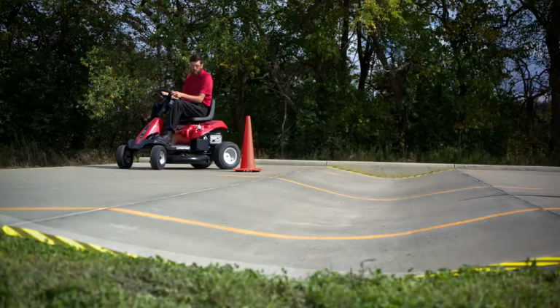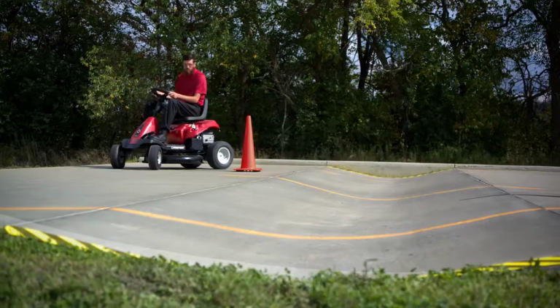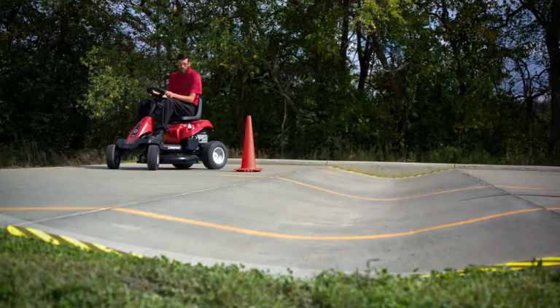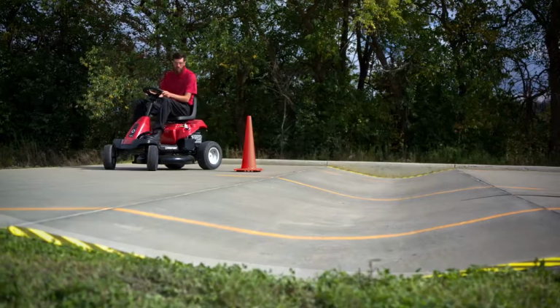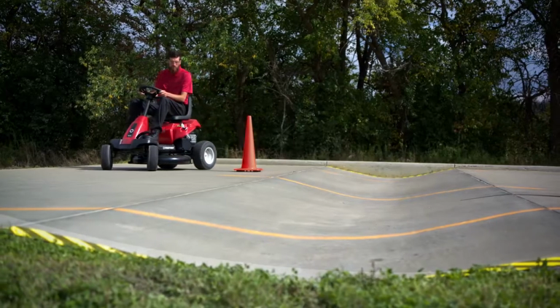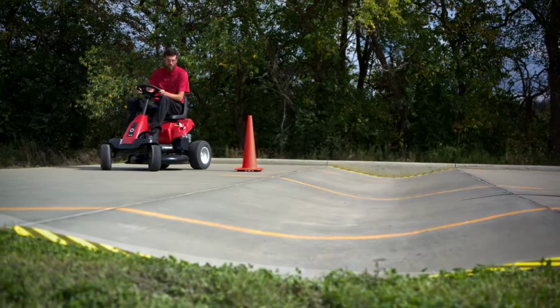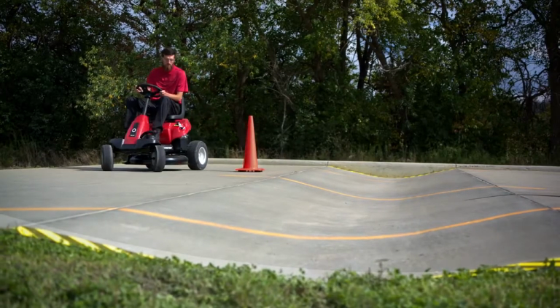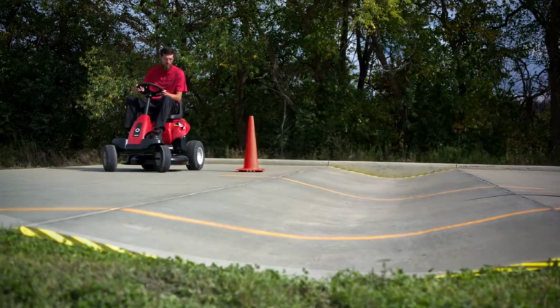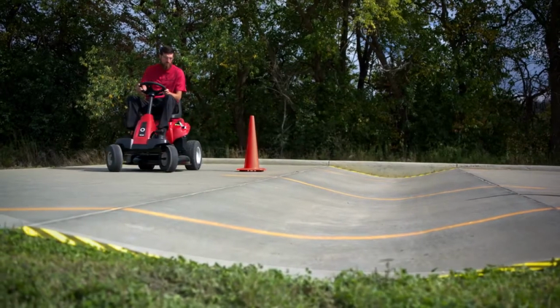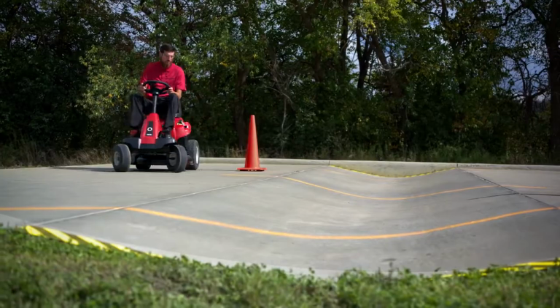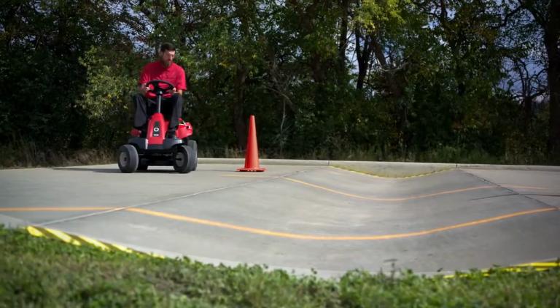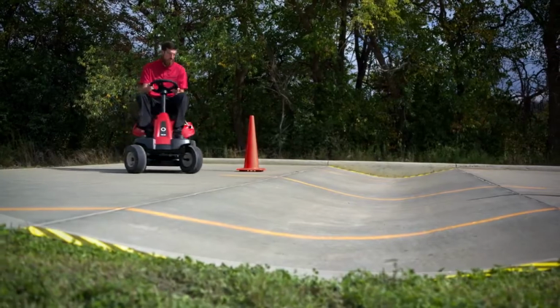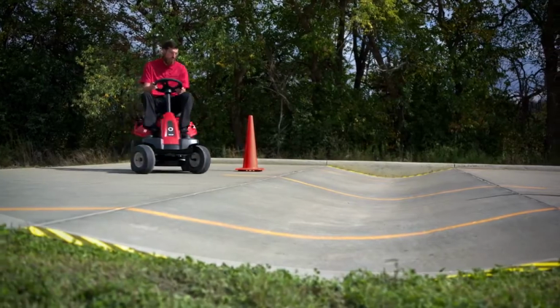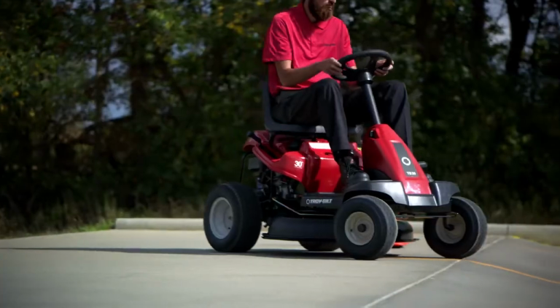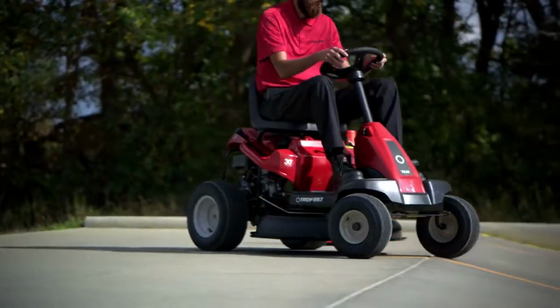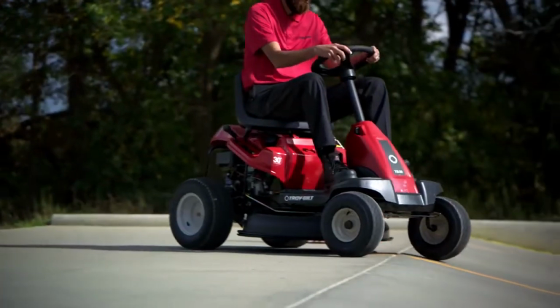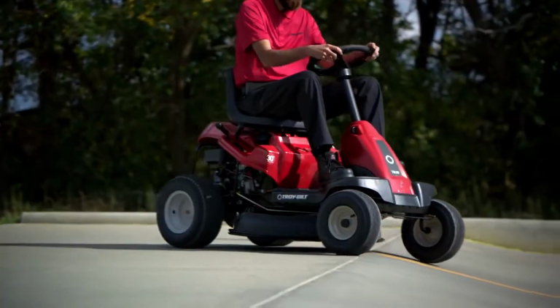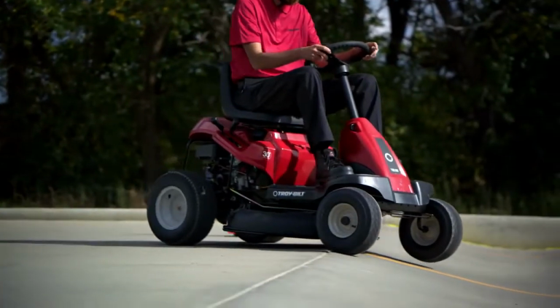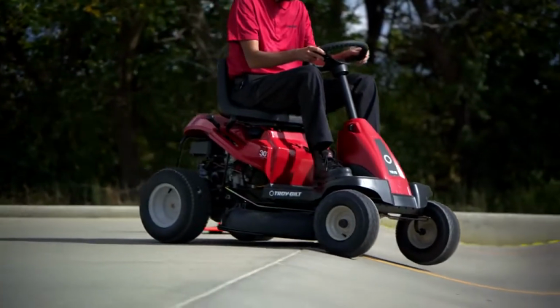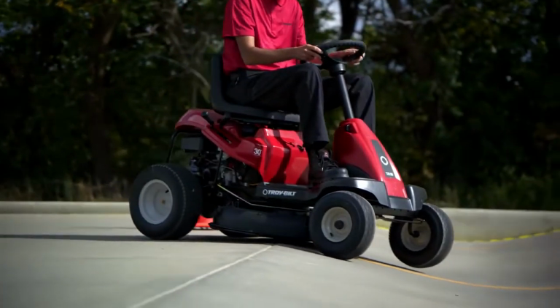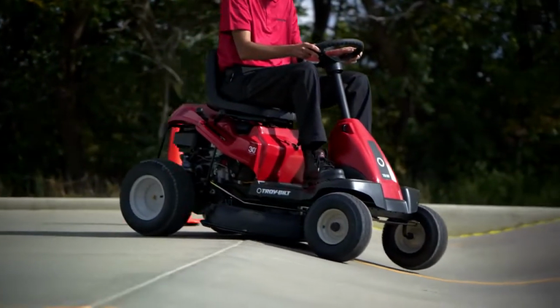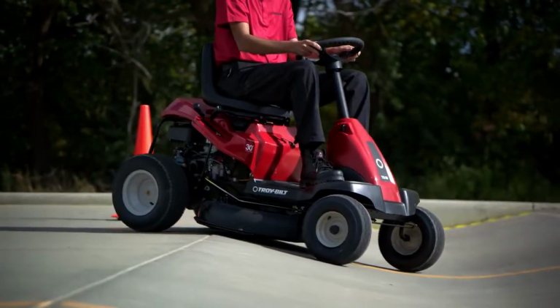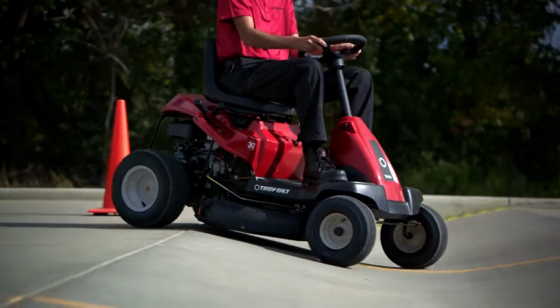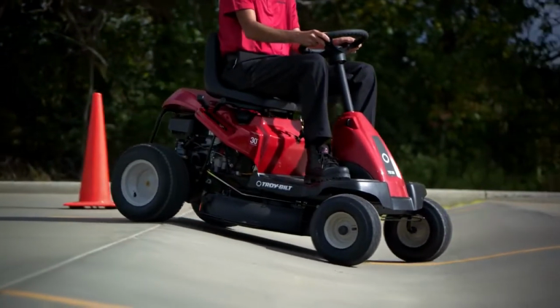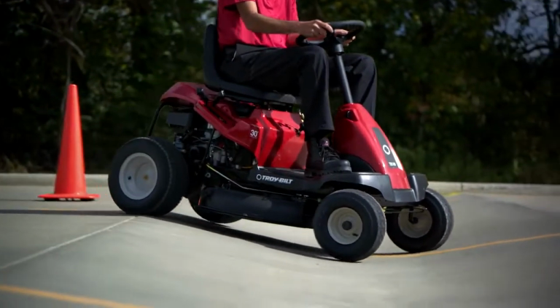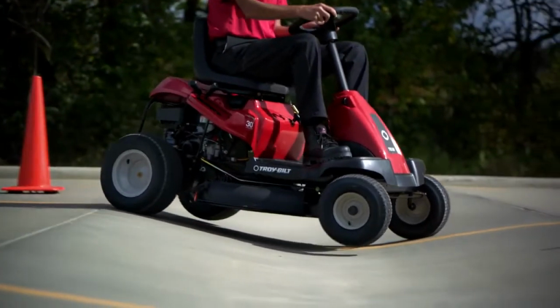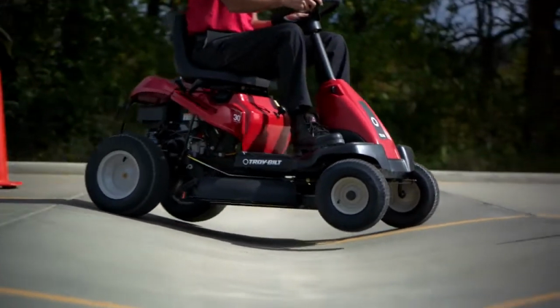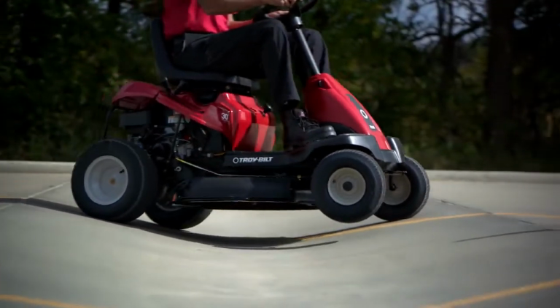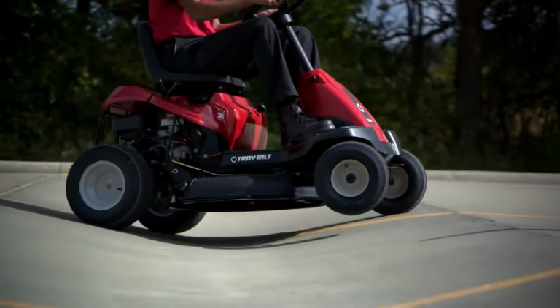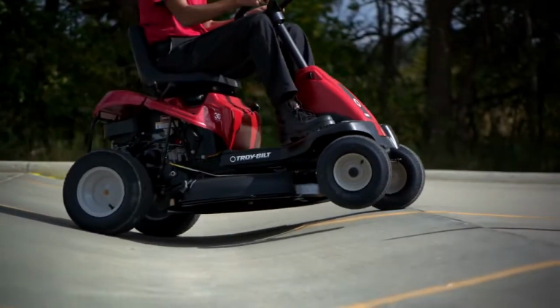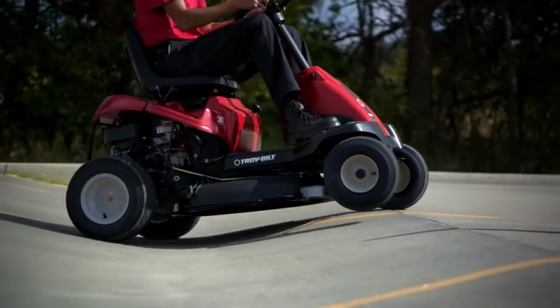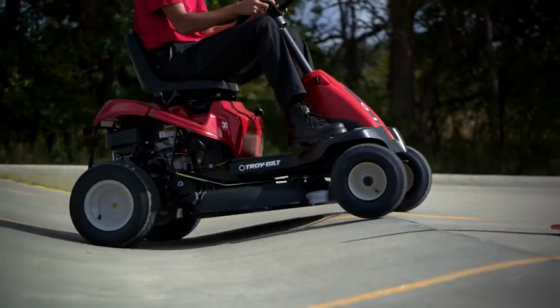The swale test proves the strength of our frames, putting torque and strain on the mower as it rides over uneven surfaces.